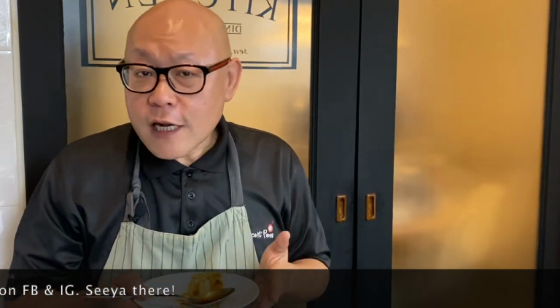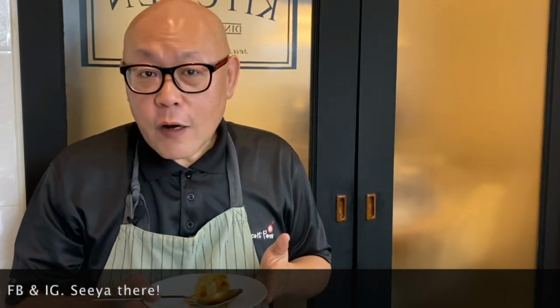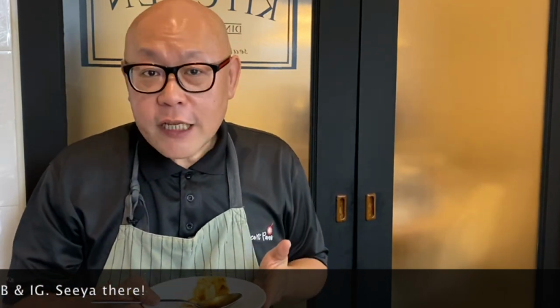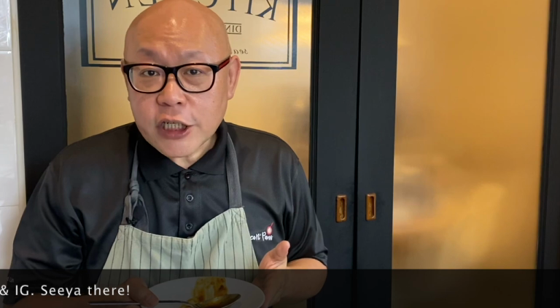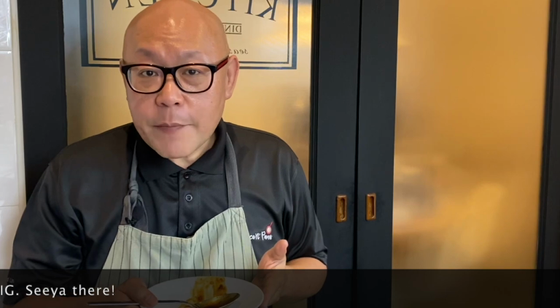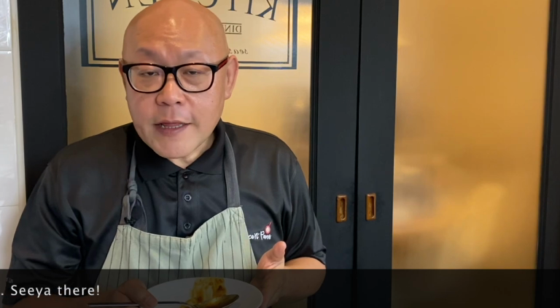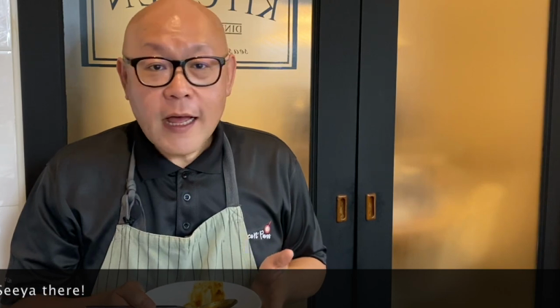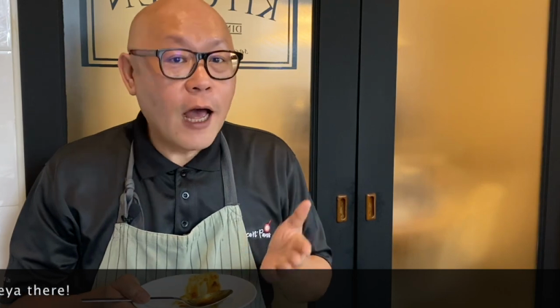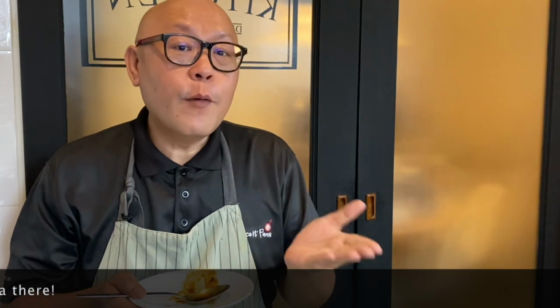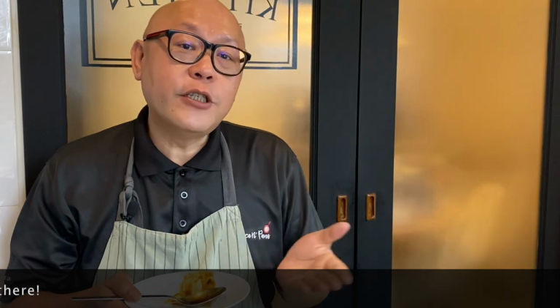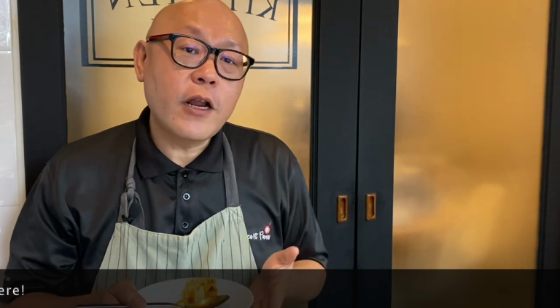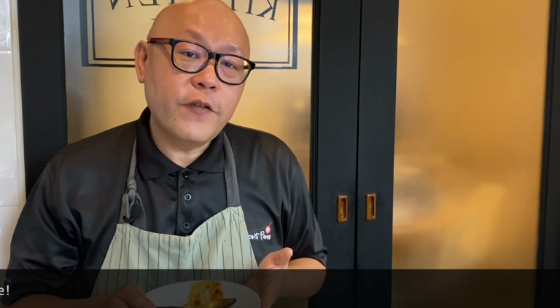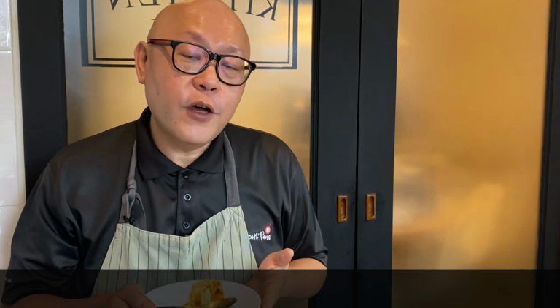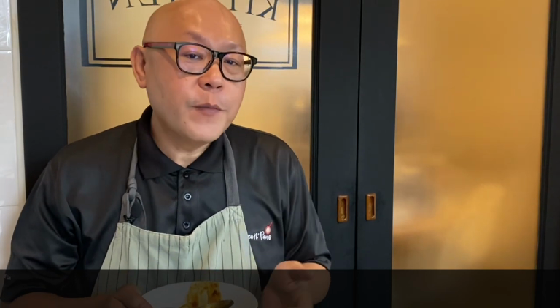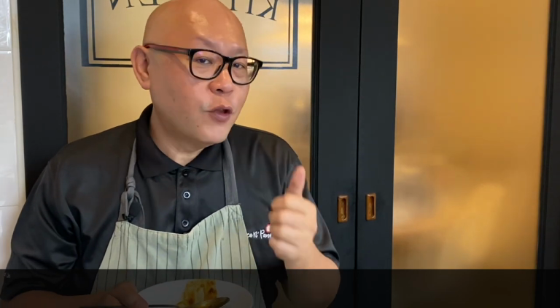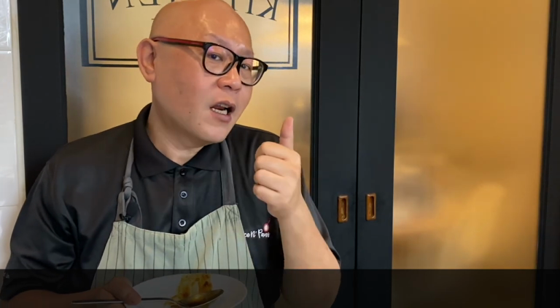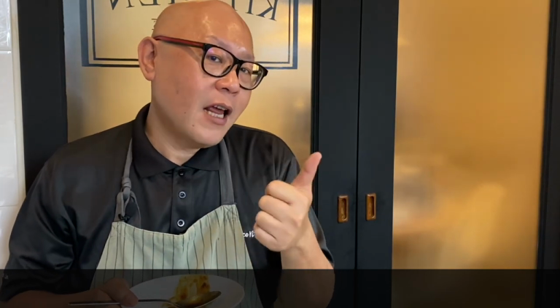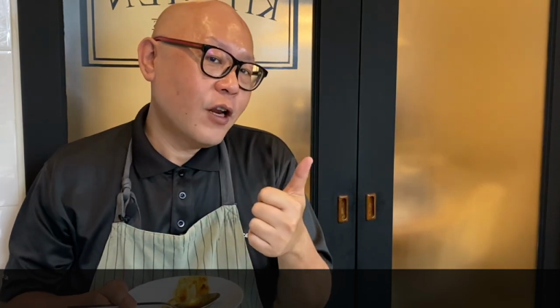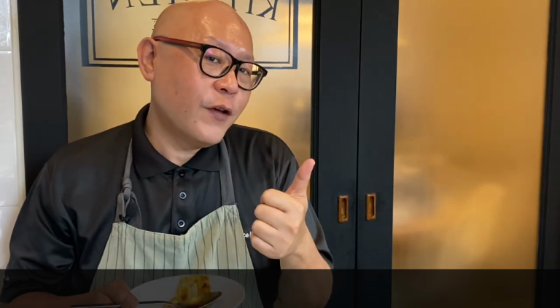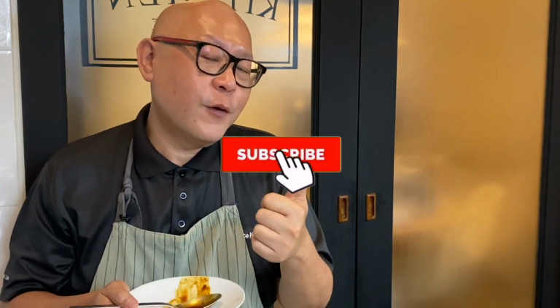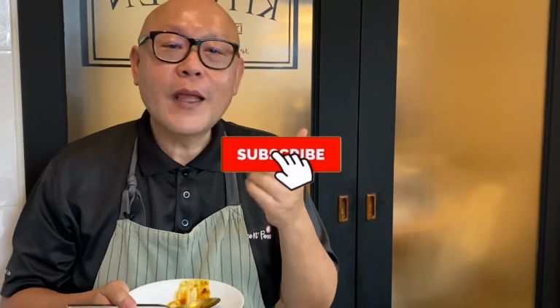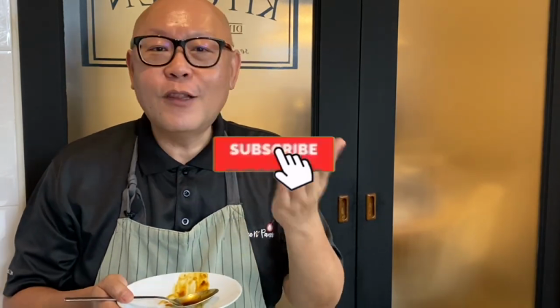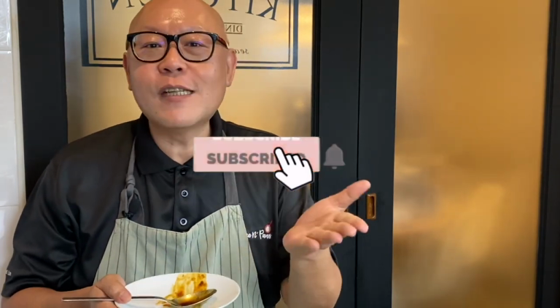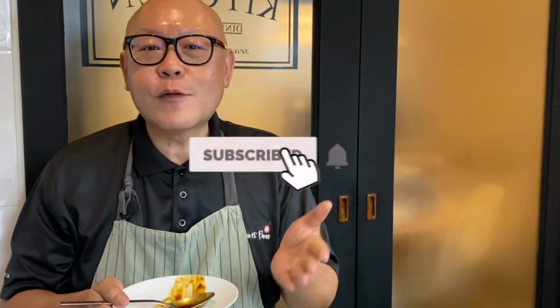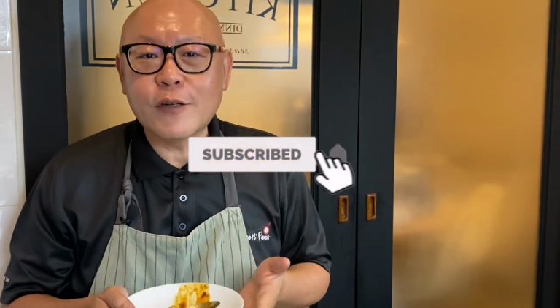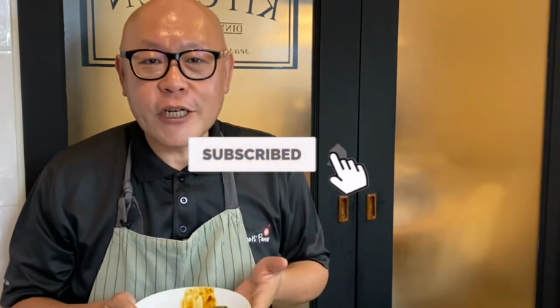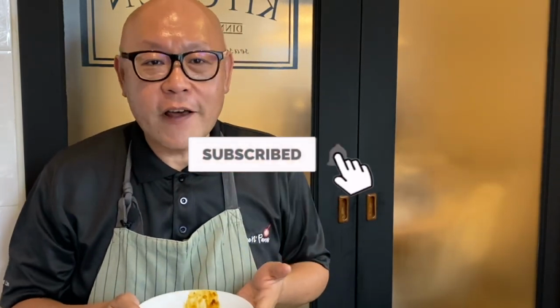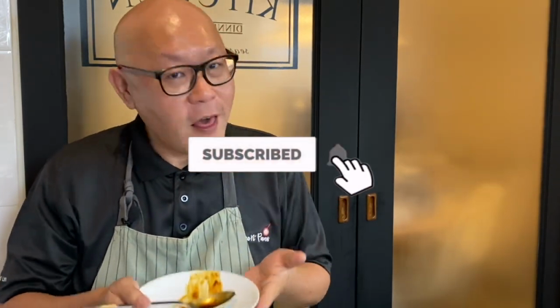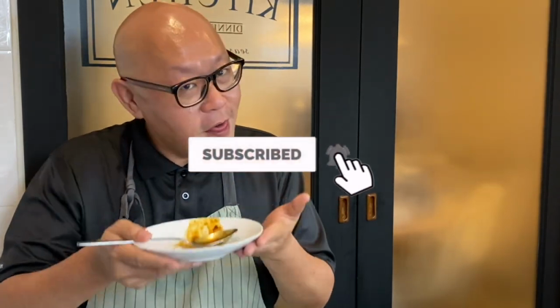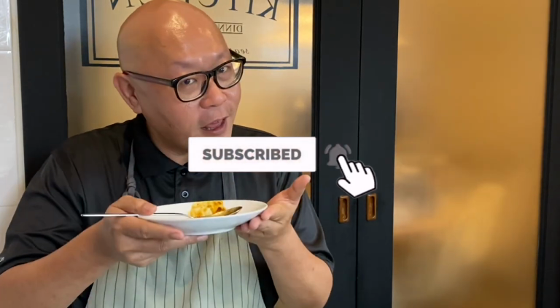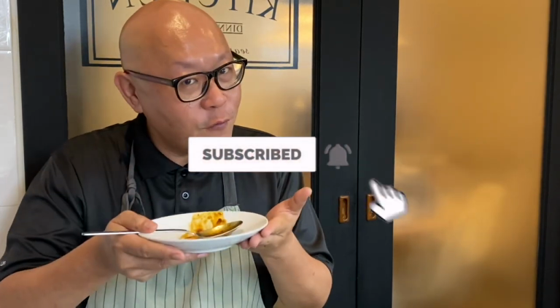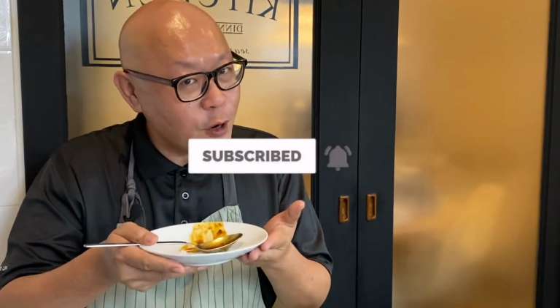So ladies and gentlemen, I hope you enjoy our video. Do click like on our video and do subscribe to our channel. Thank you for watching.